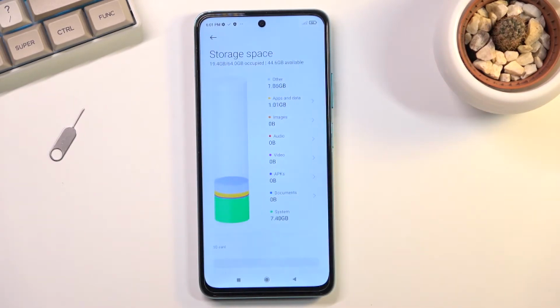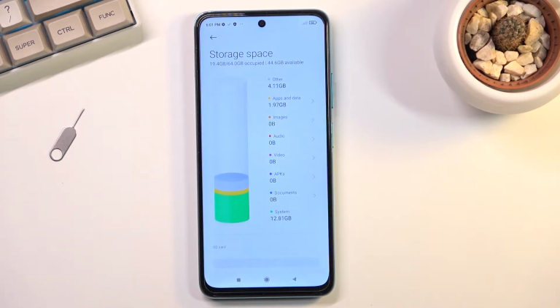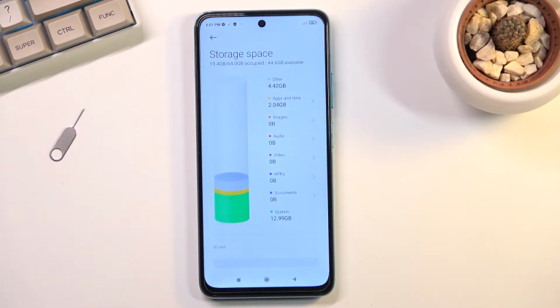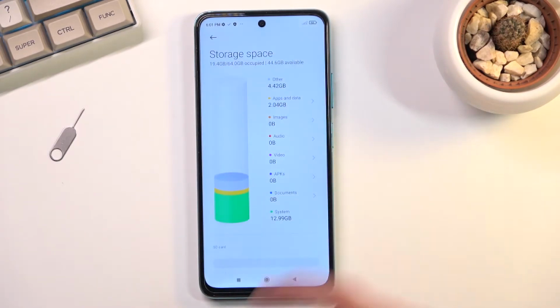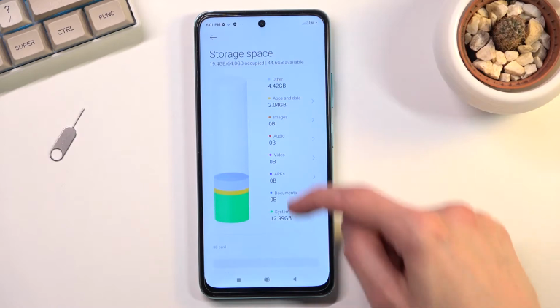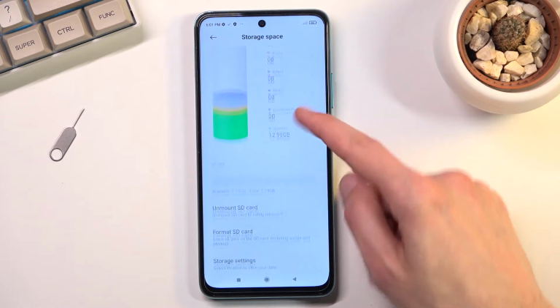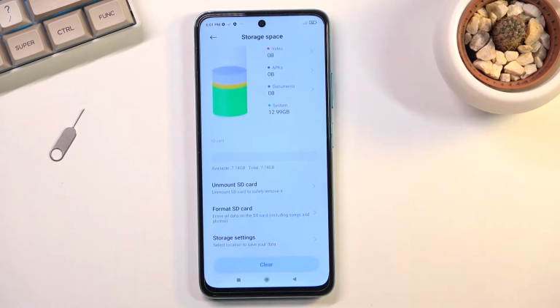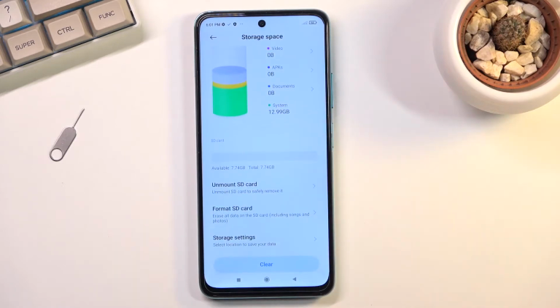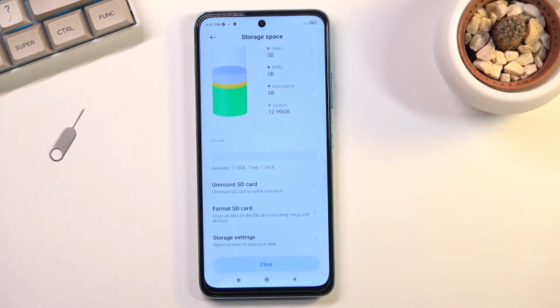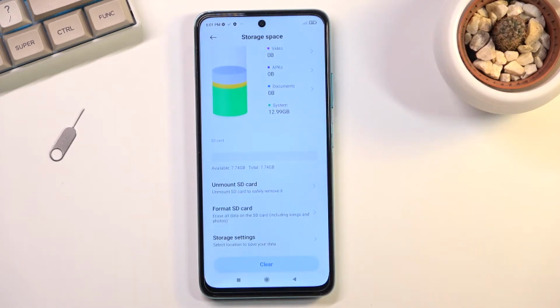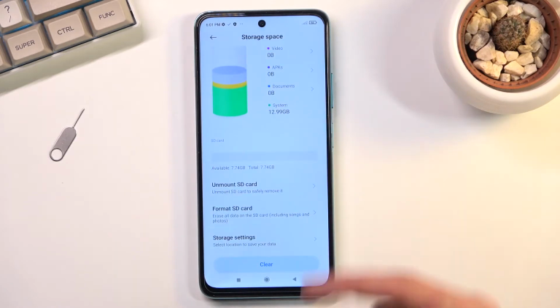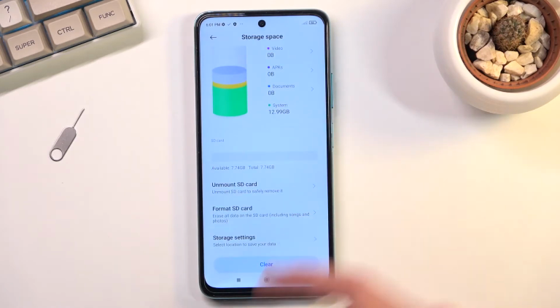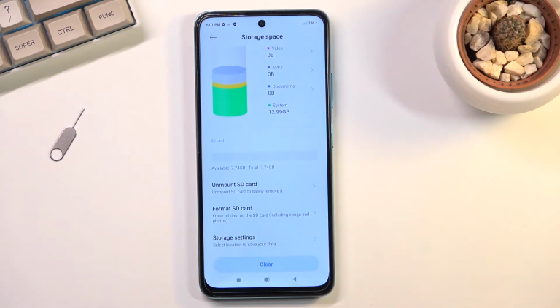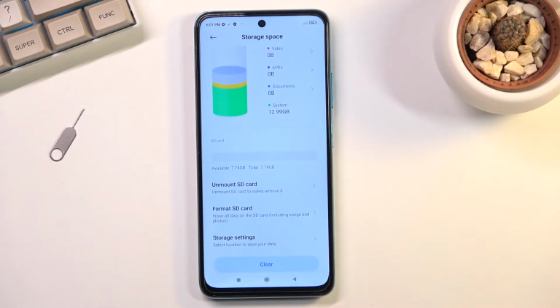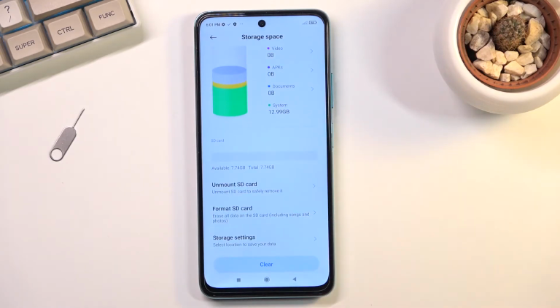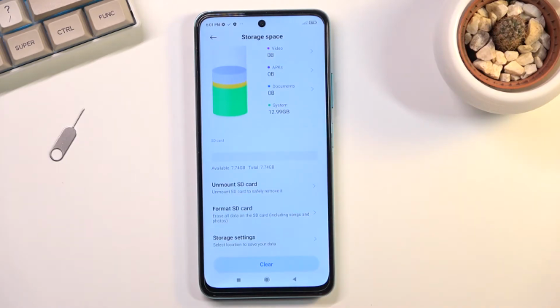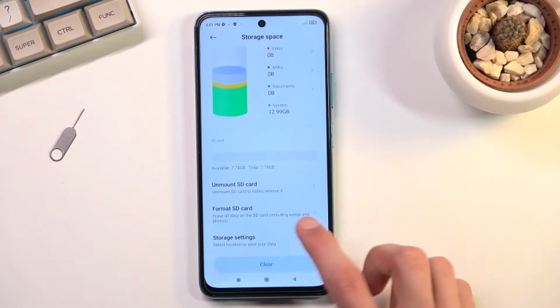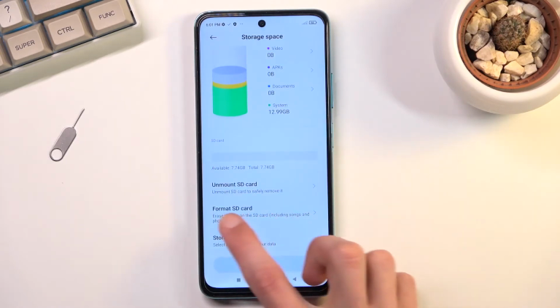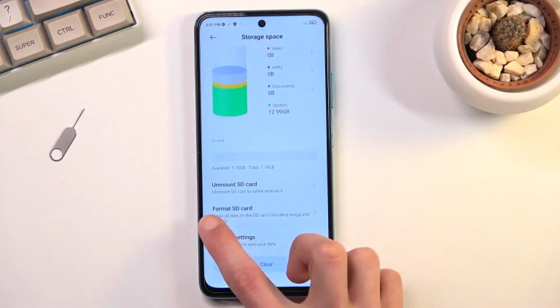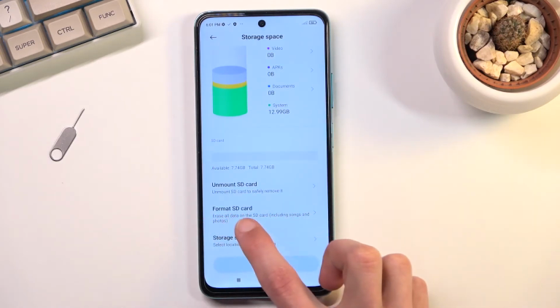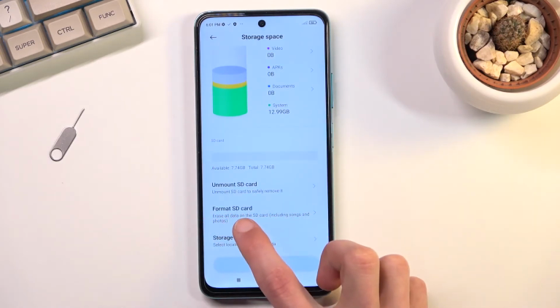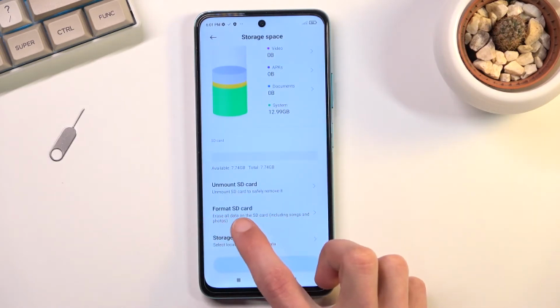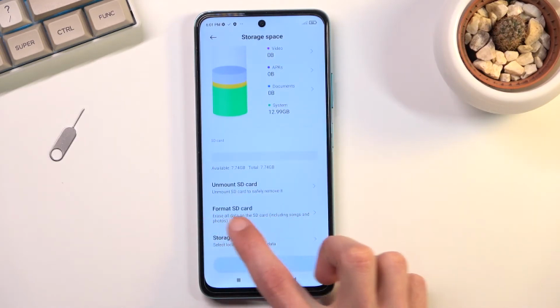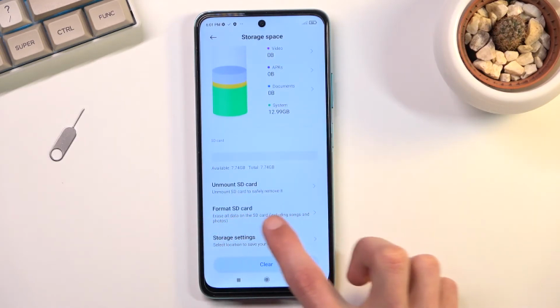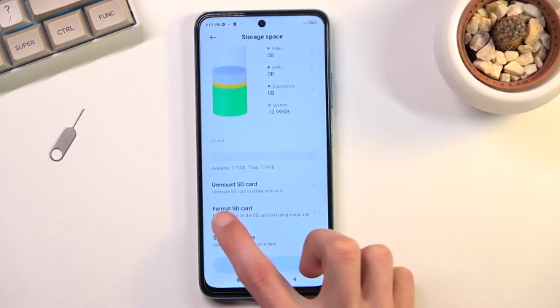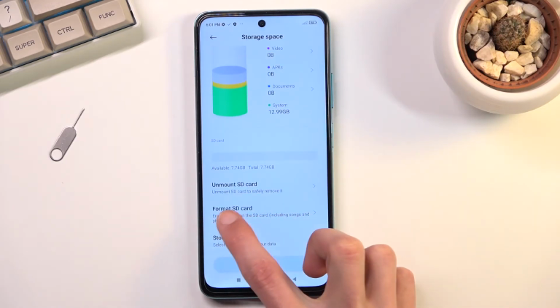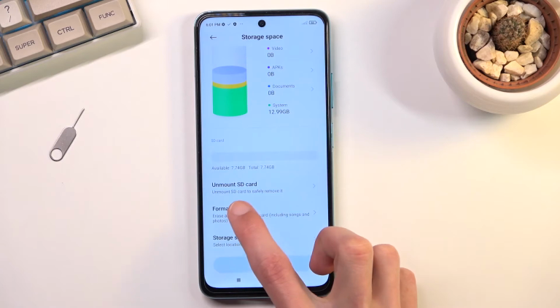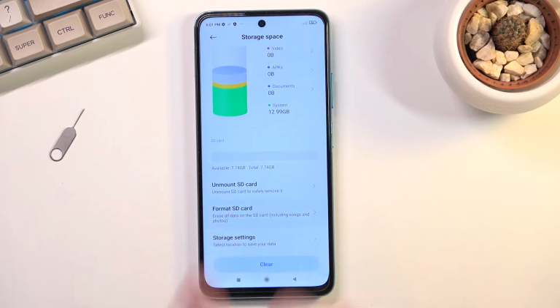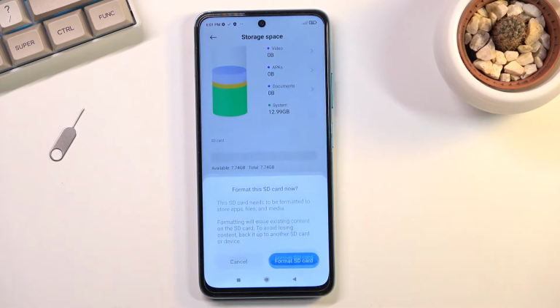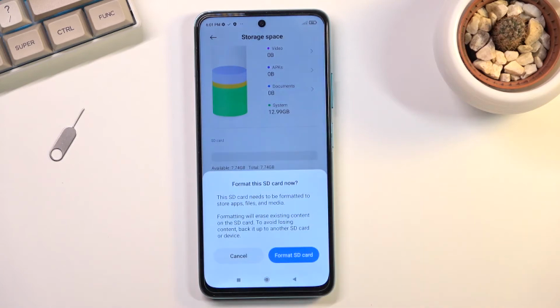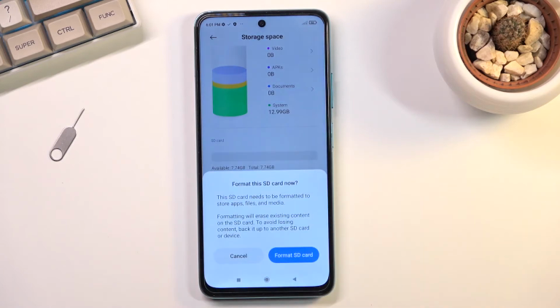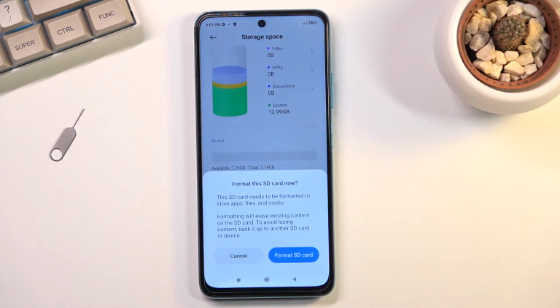In here you will find your SD card right at the bottom, with the option to format it right here. So, format SD card.